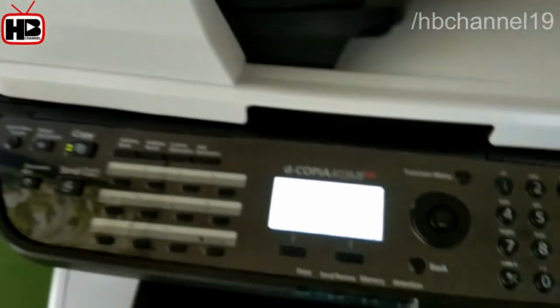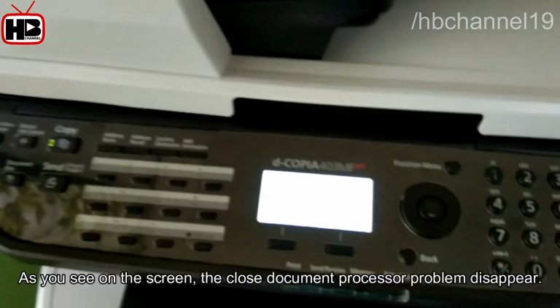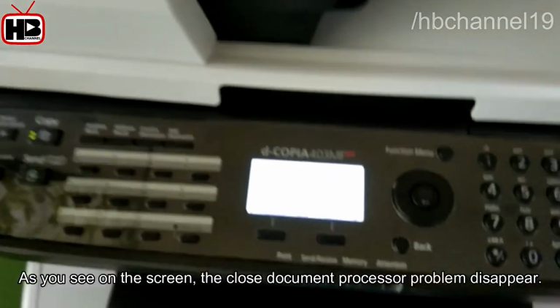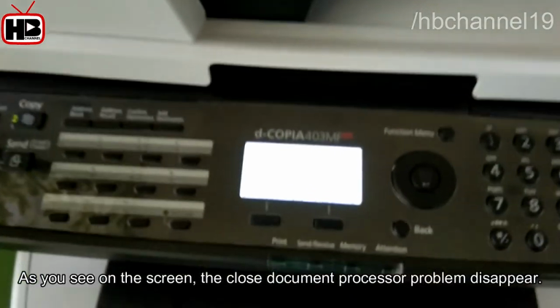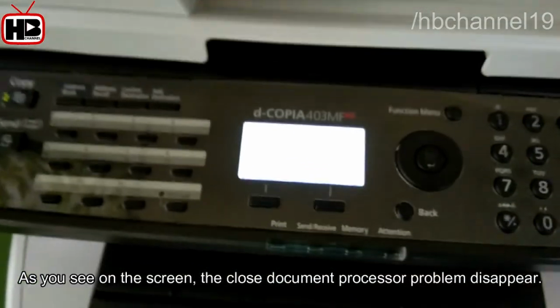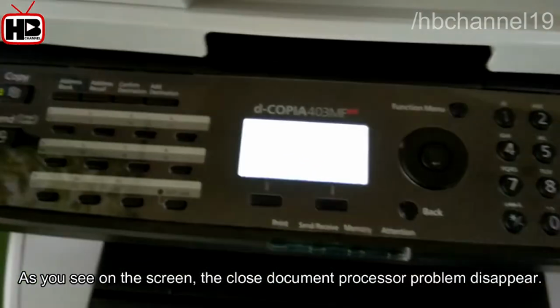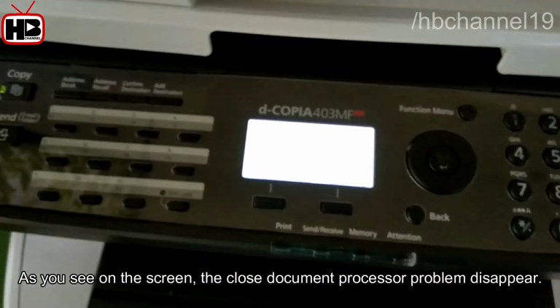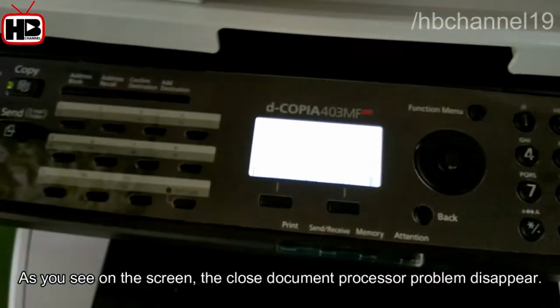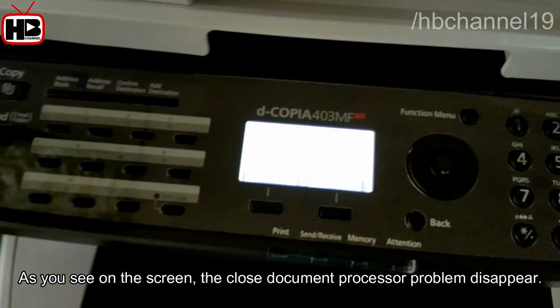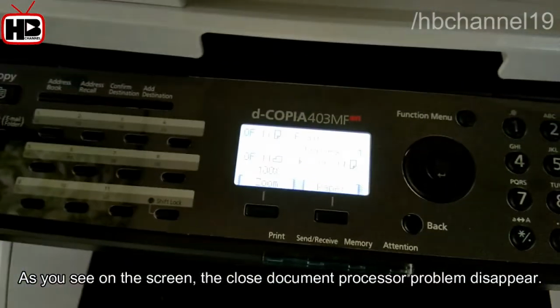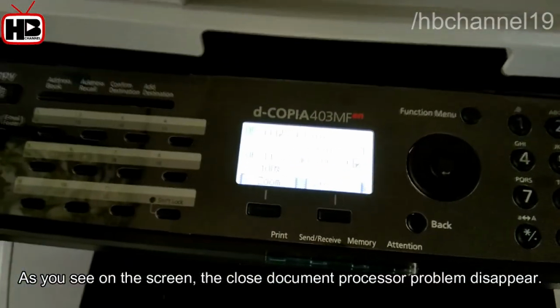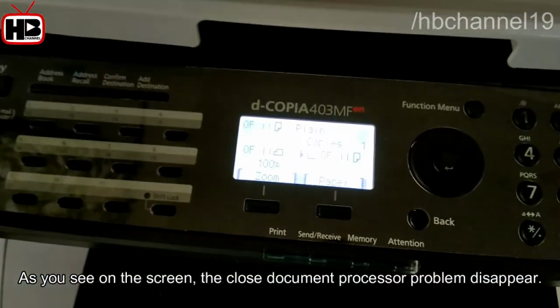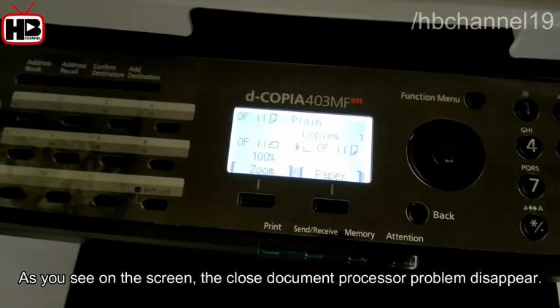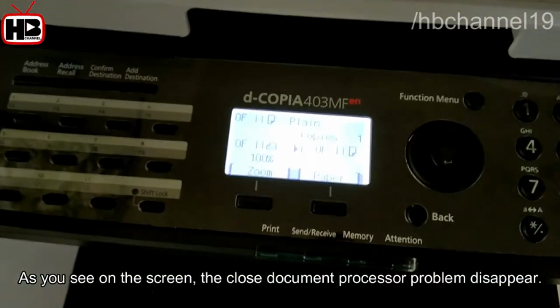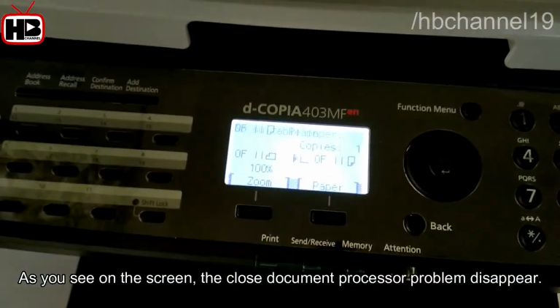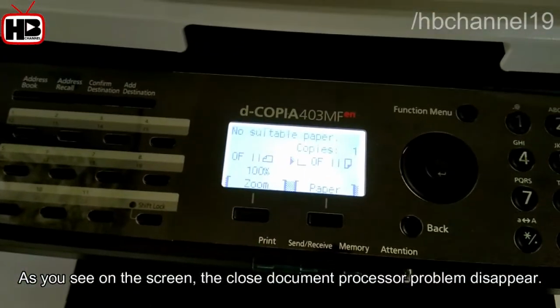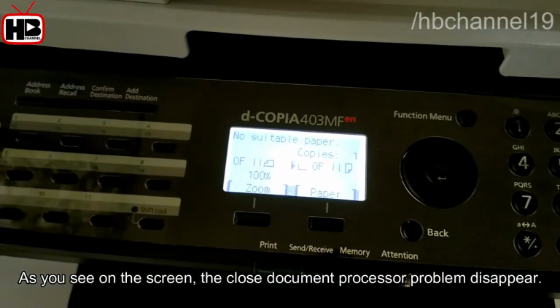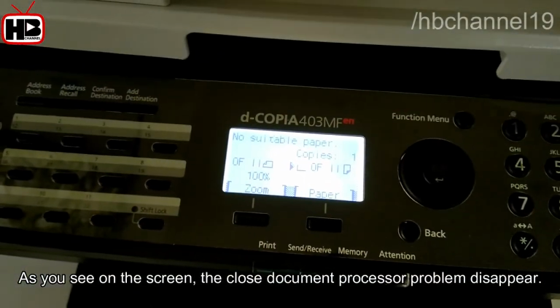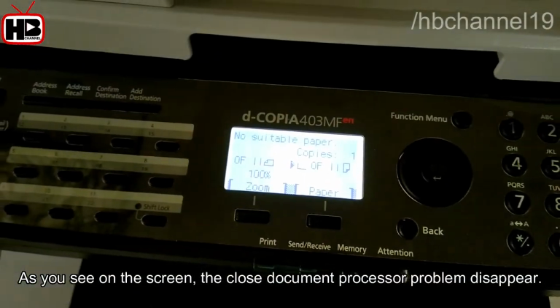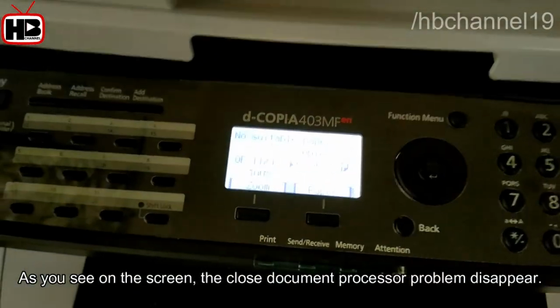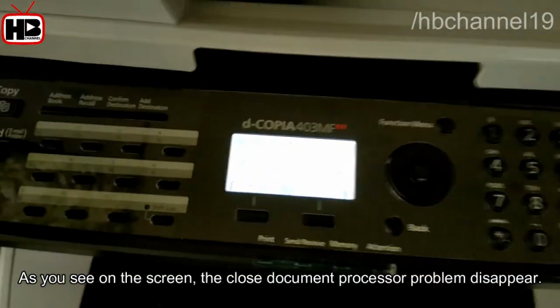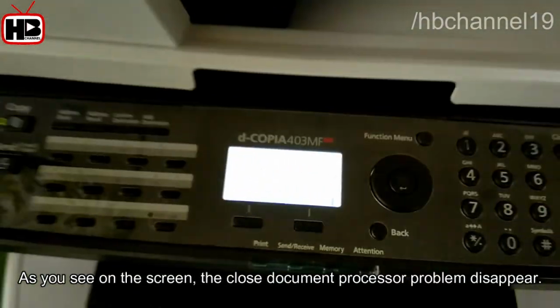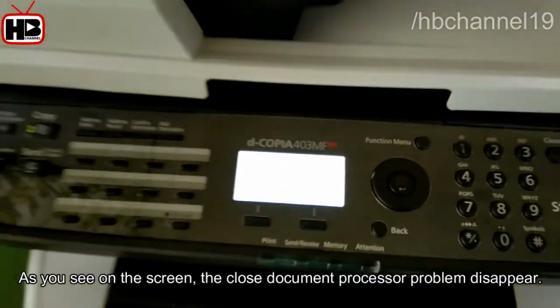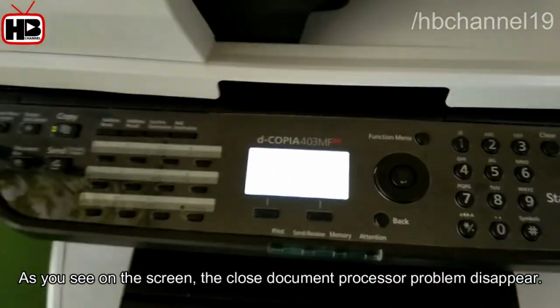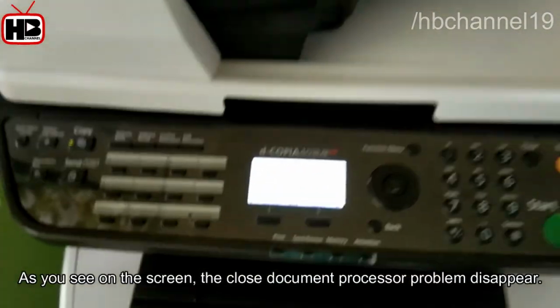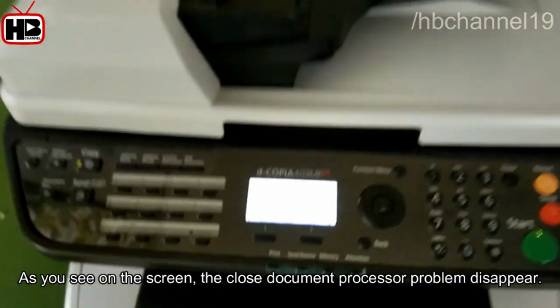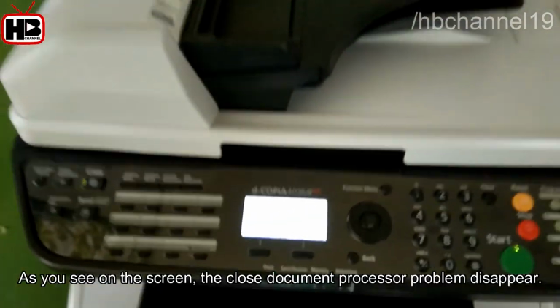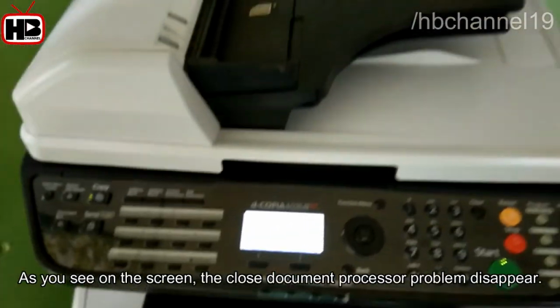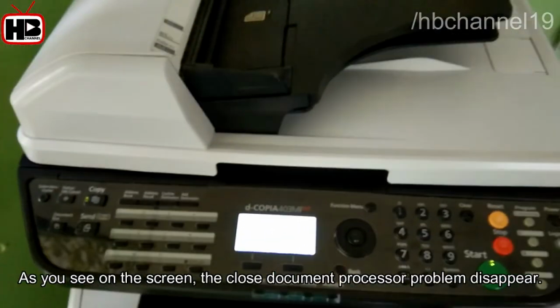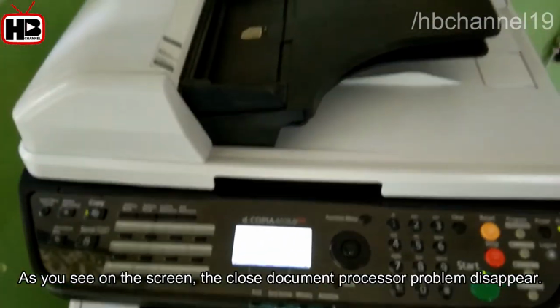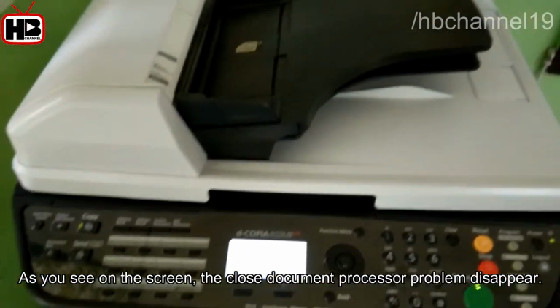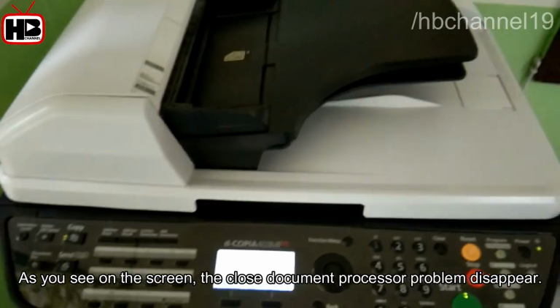As you see on the screen, the 'close document processor' problem has disappeared. That's all.